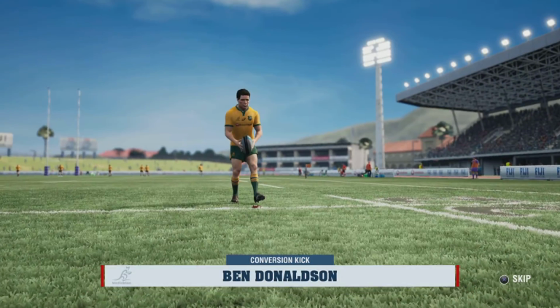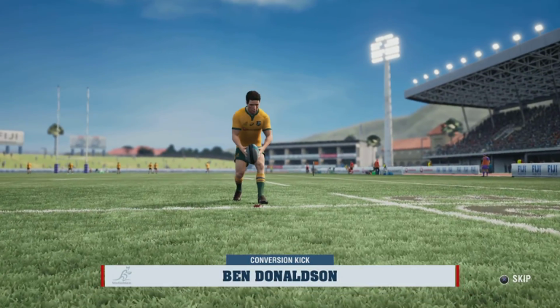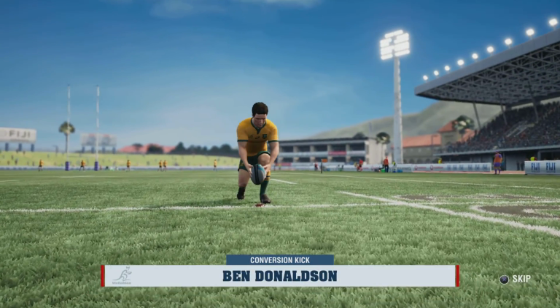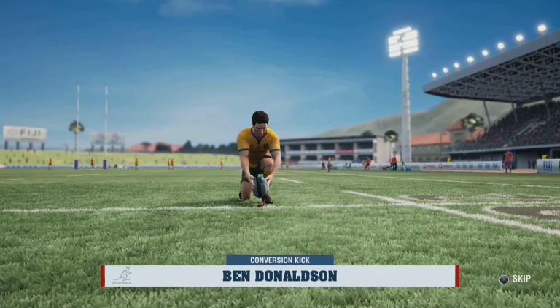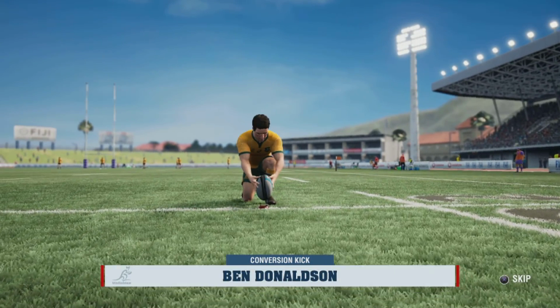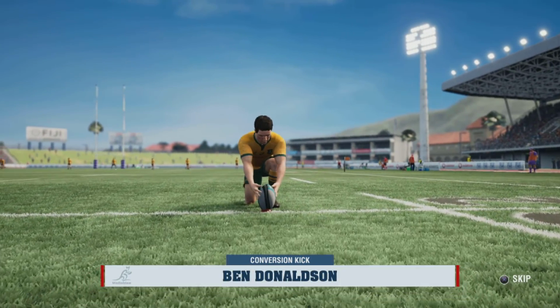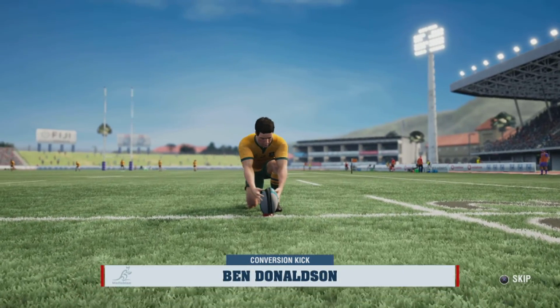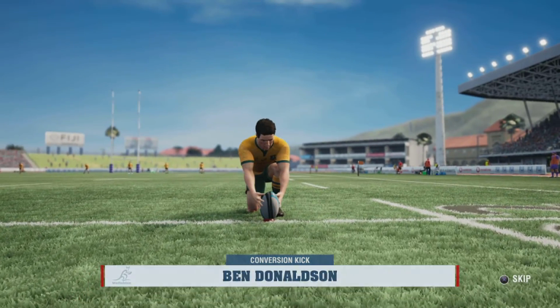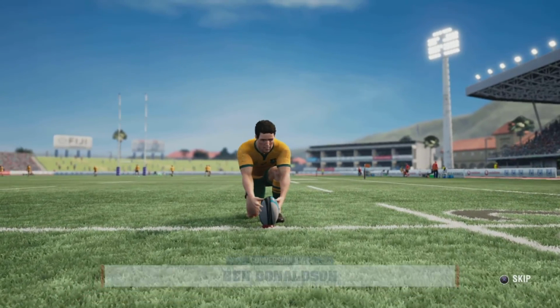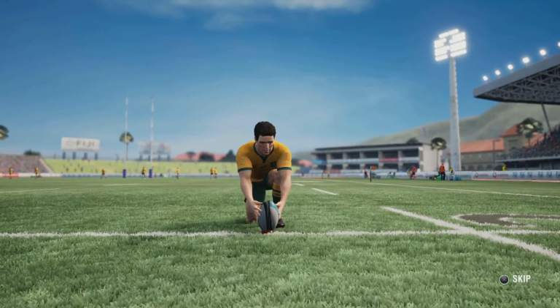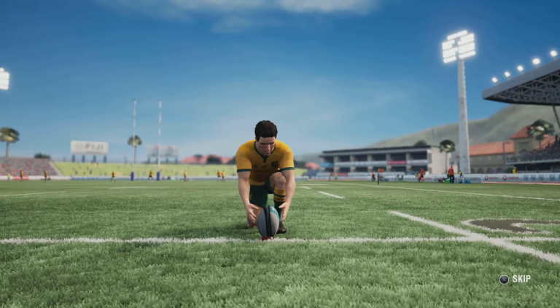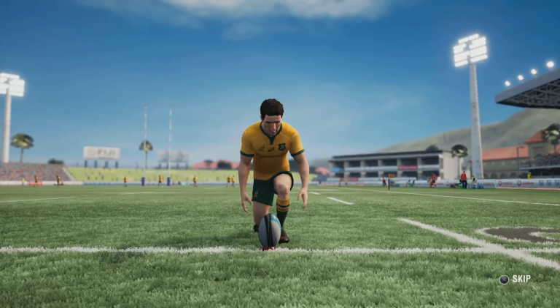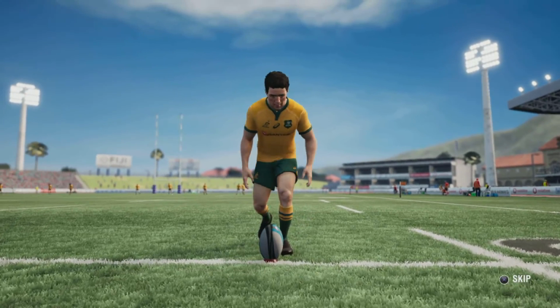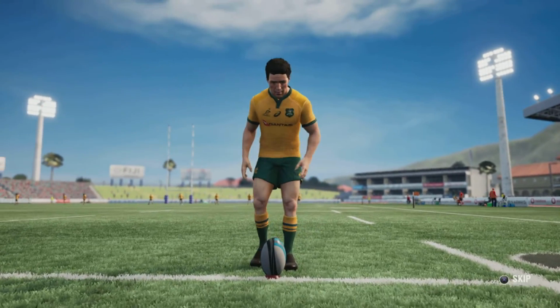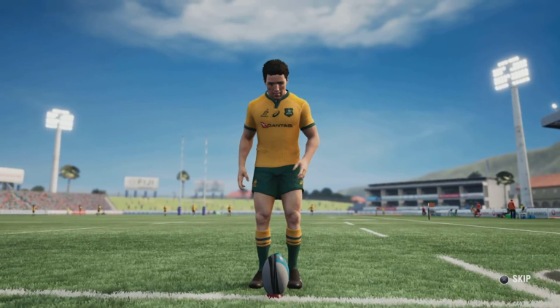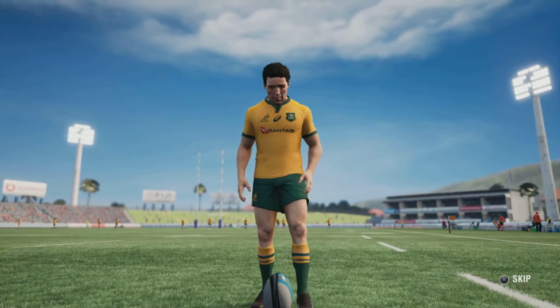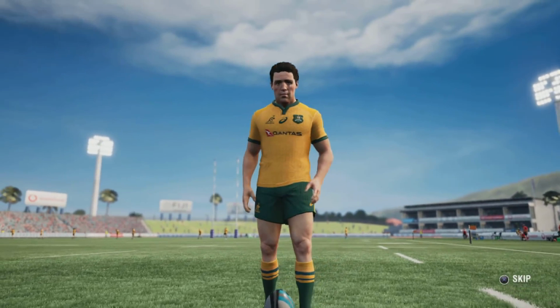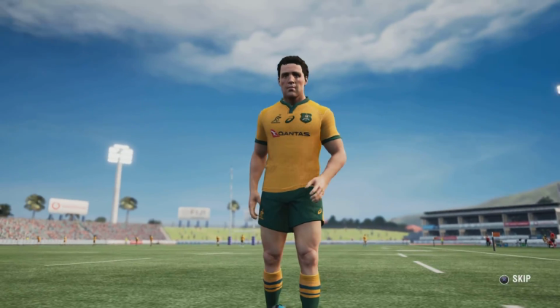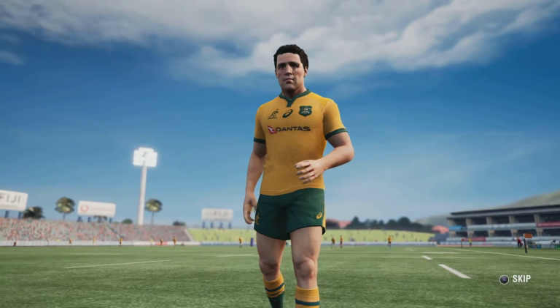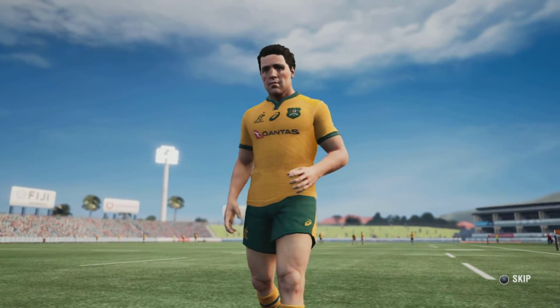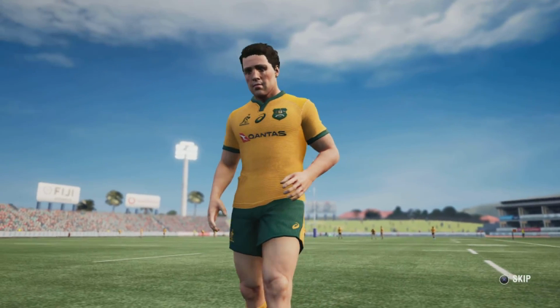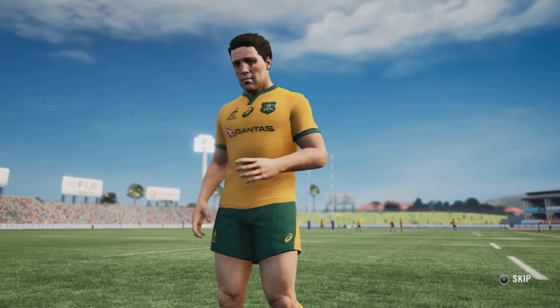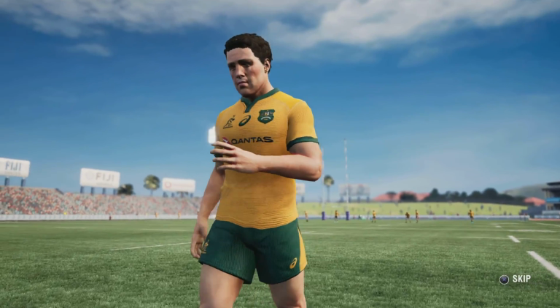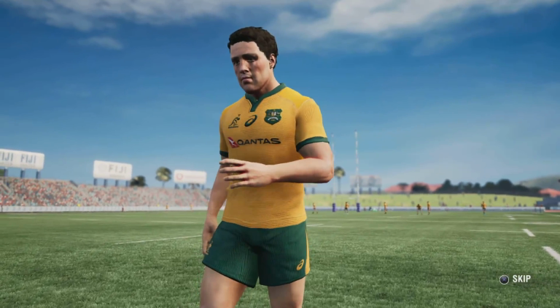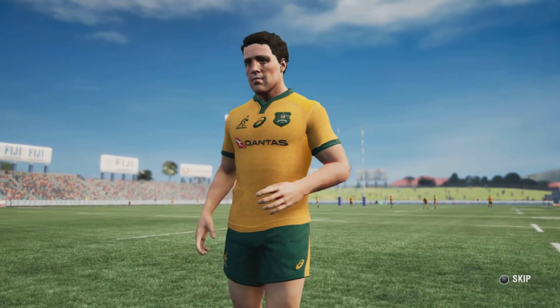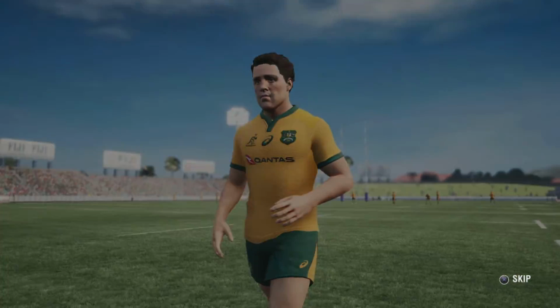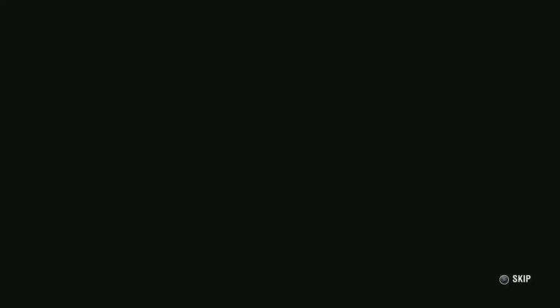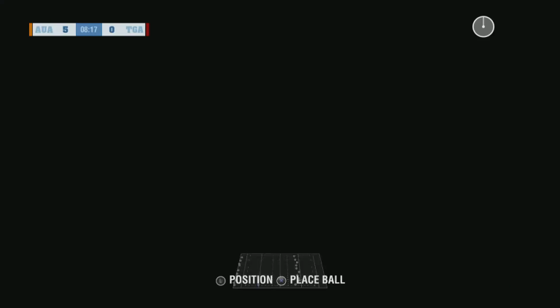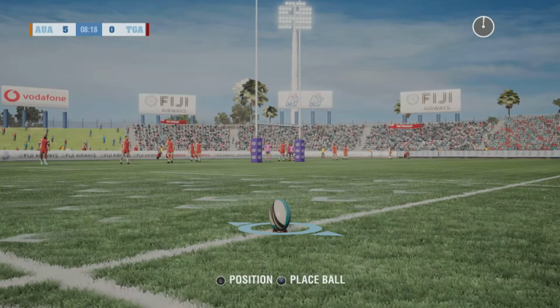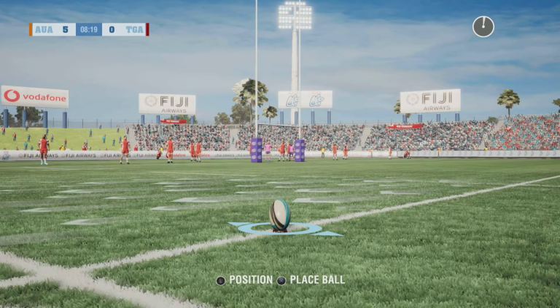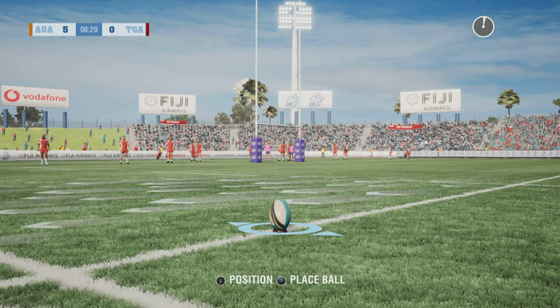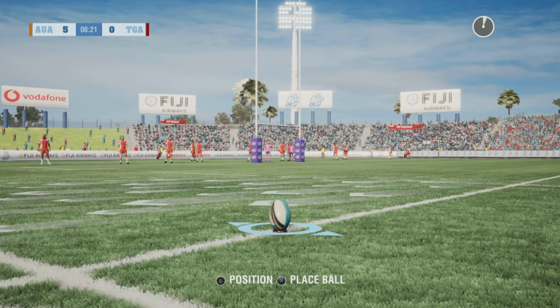Donovan has the conversion. Not the toughest kick I've seen him line up, but he still takes his time as he looks to add the extra two.